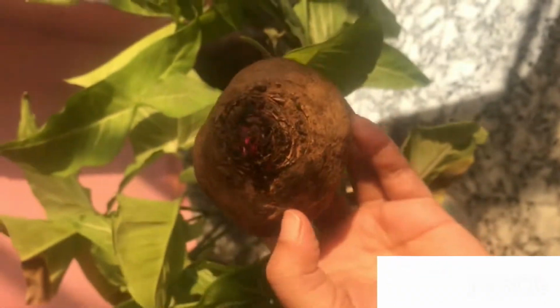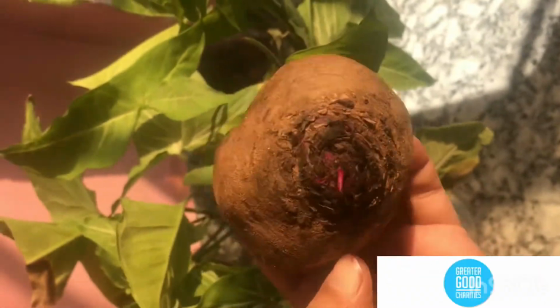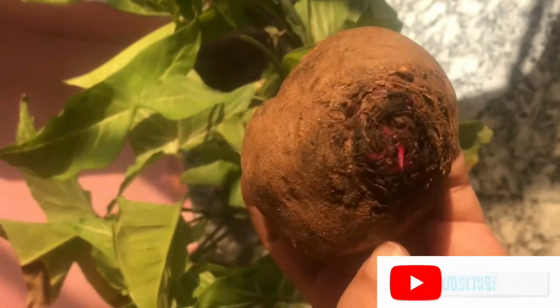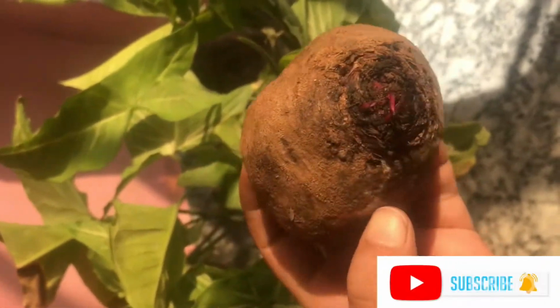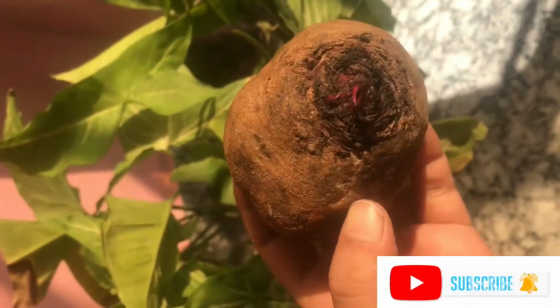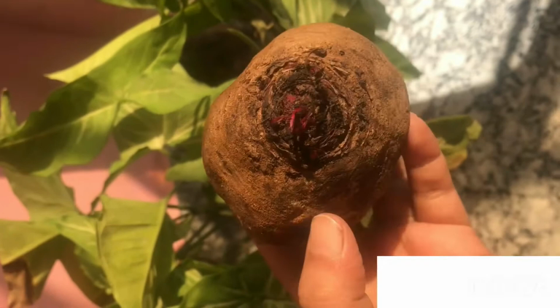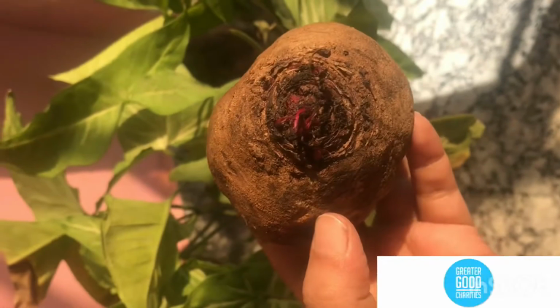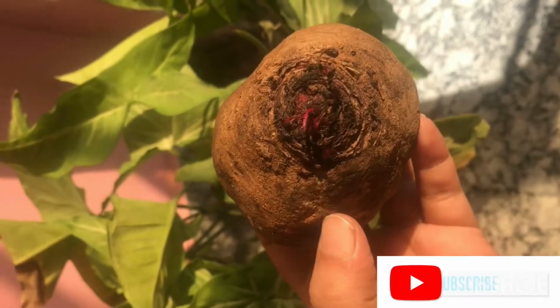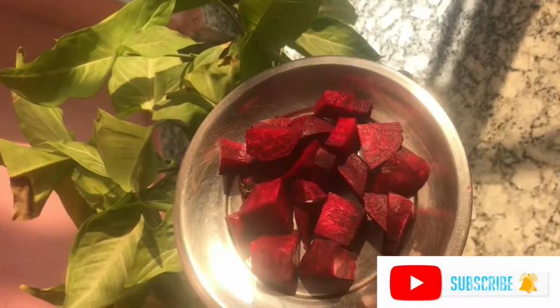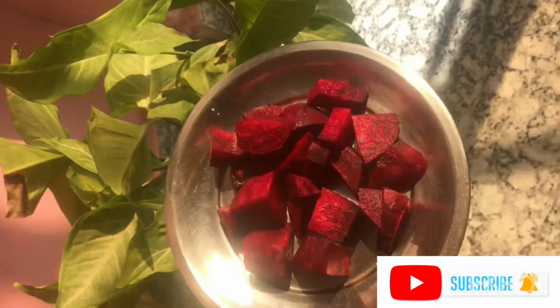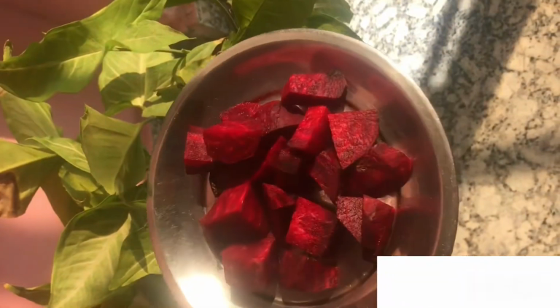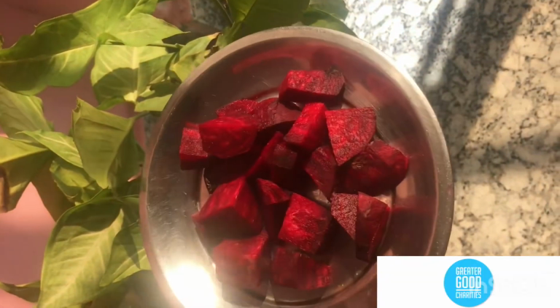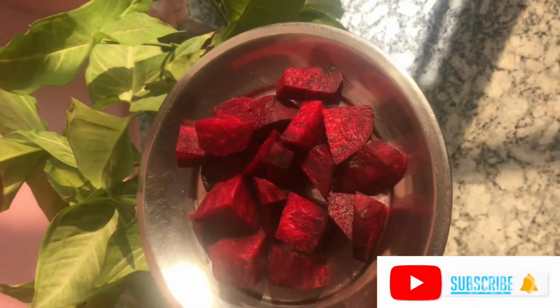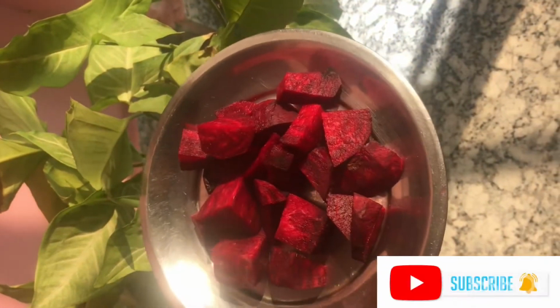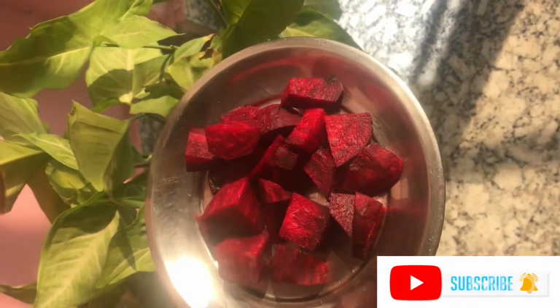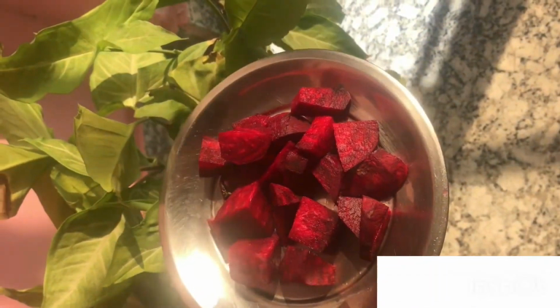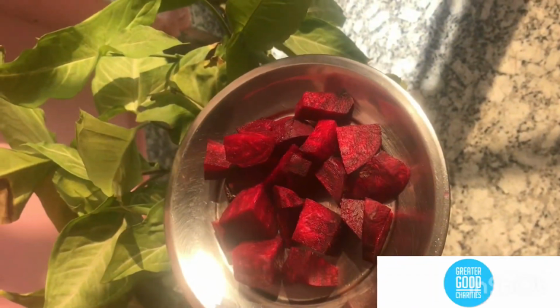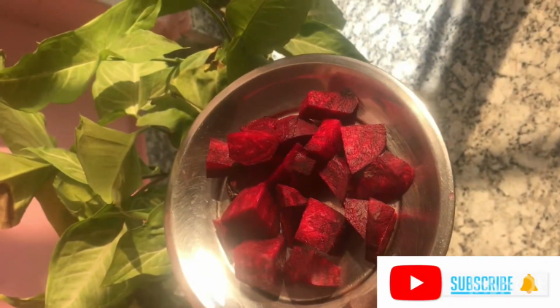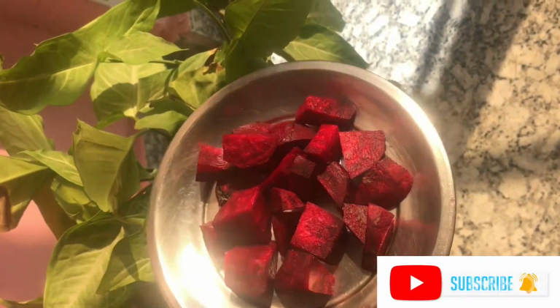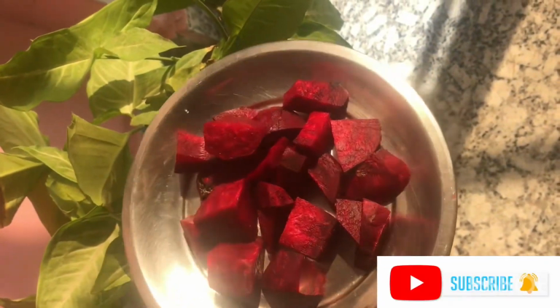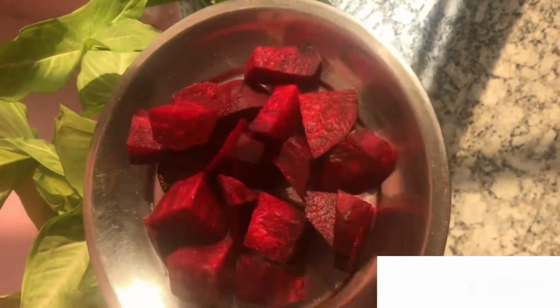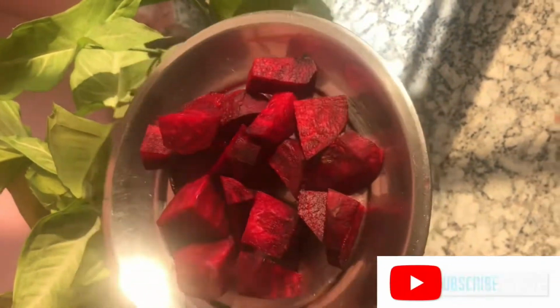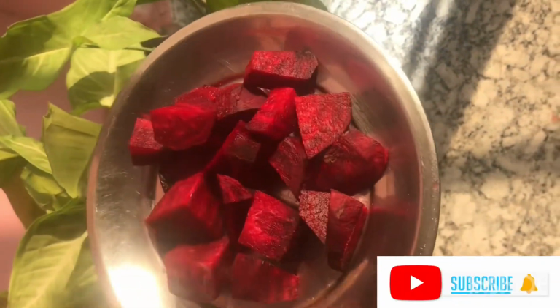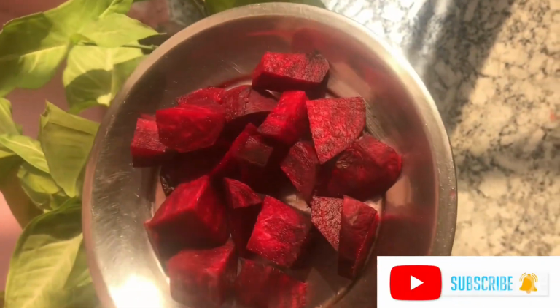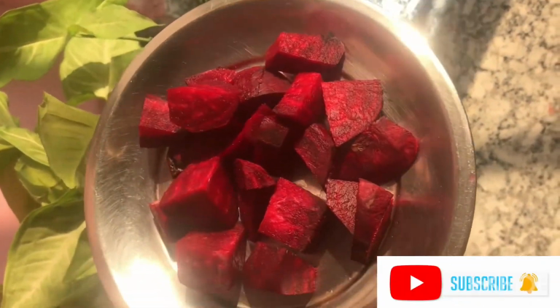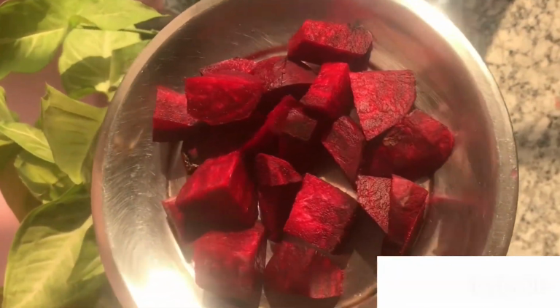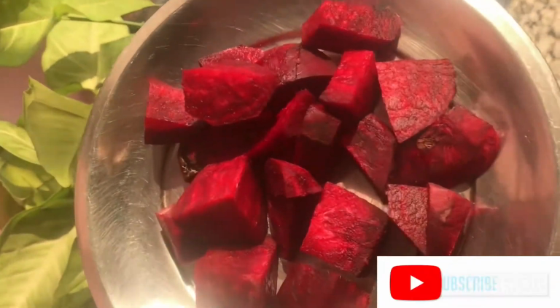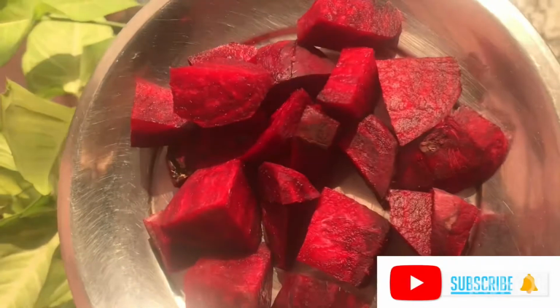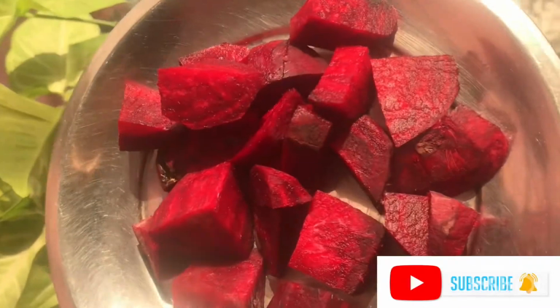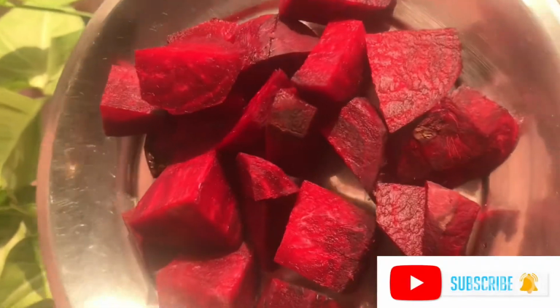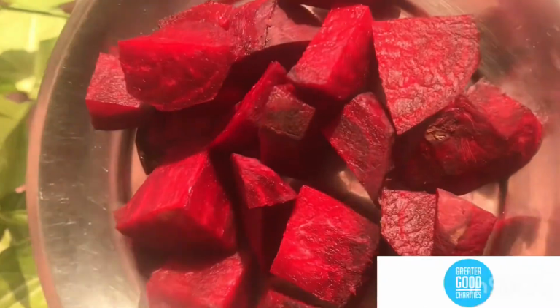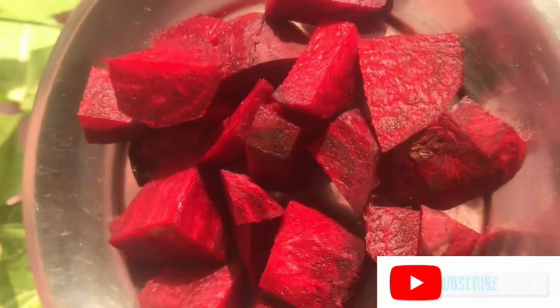So now we need to chop it into small pieces so that it will easily grind. I'll grind this into a mixture.